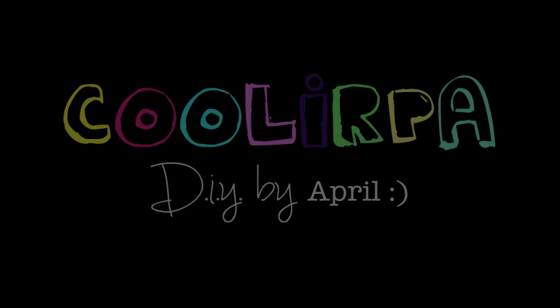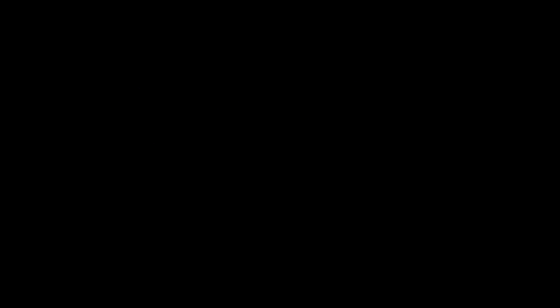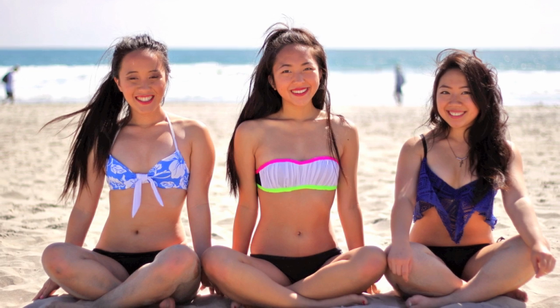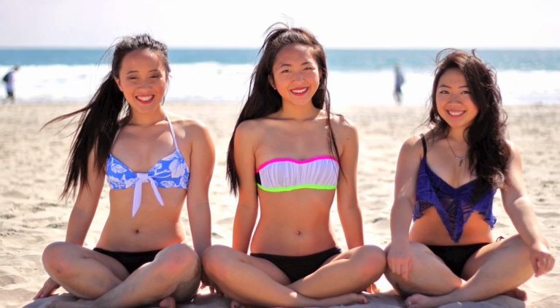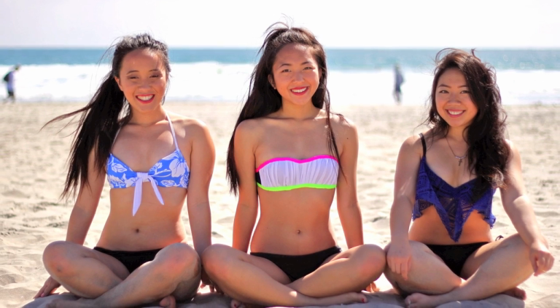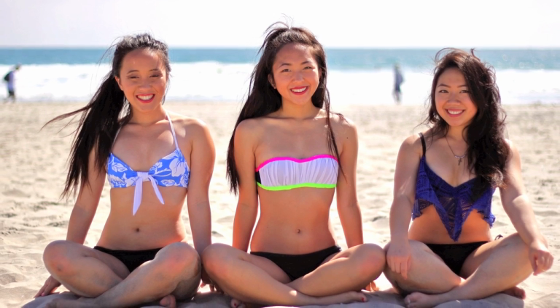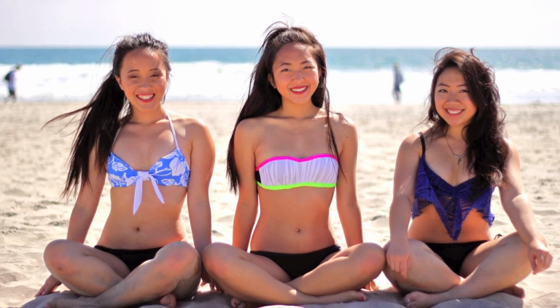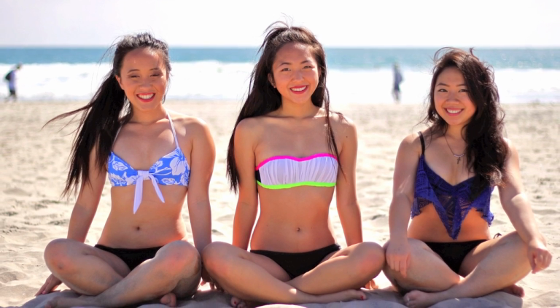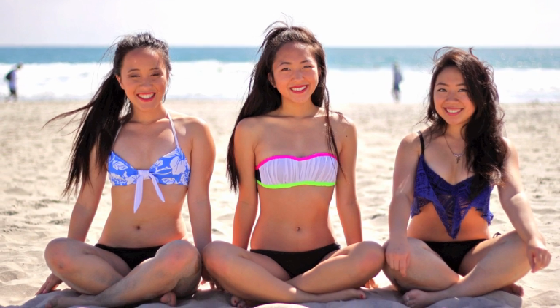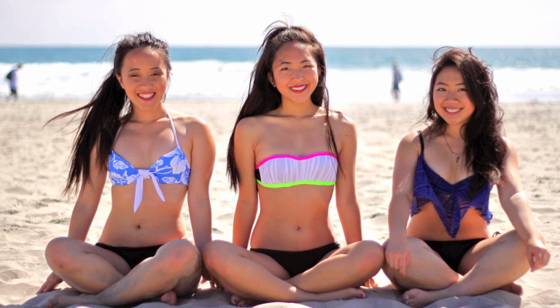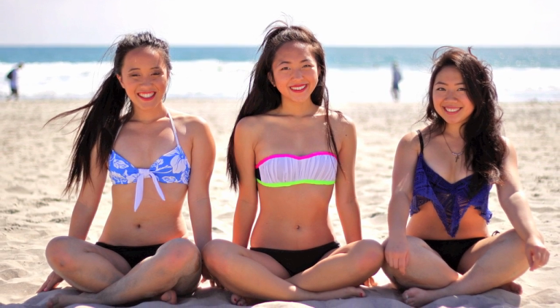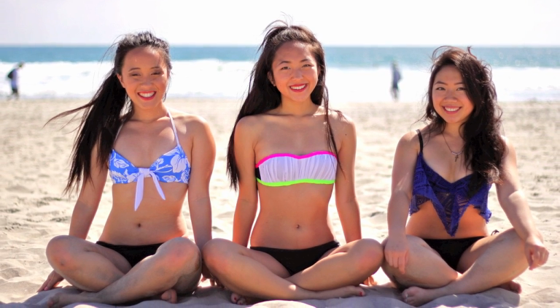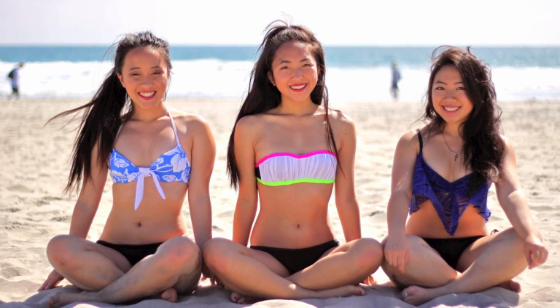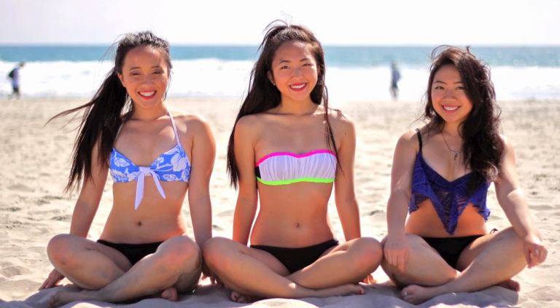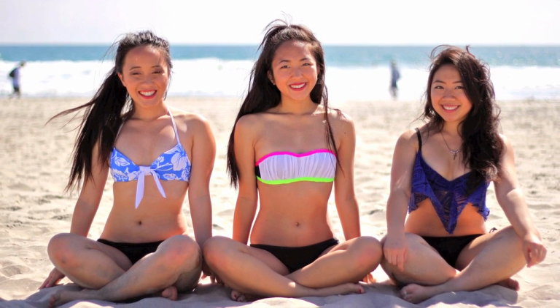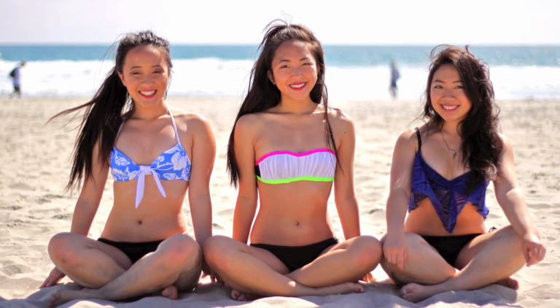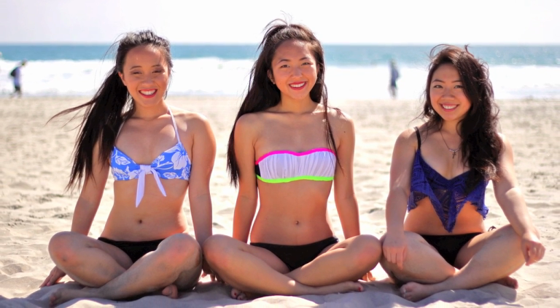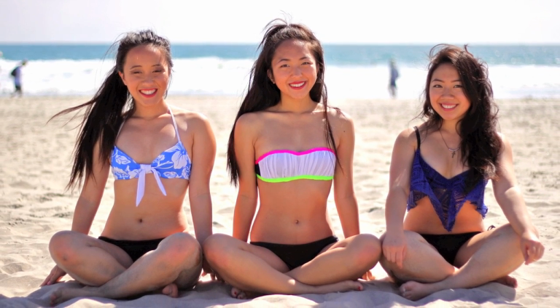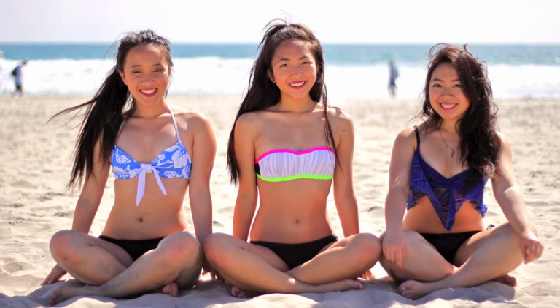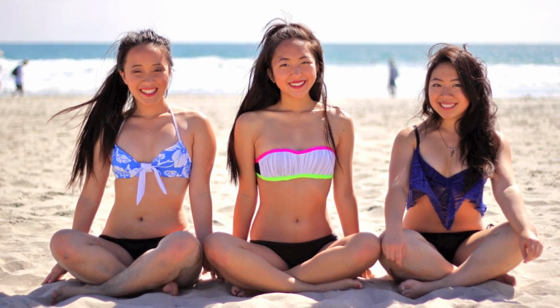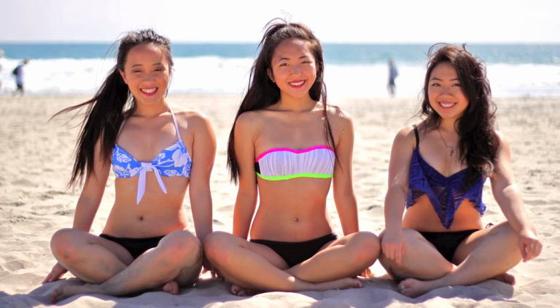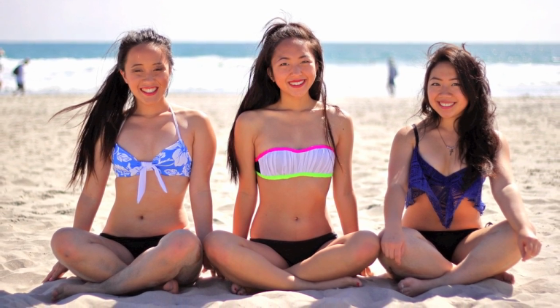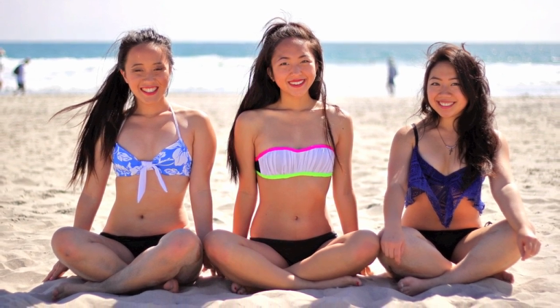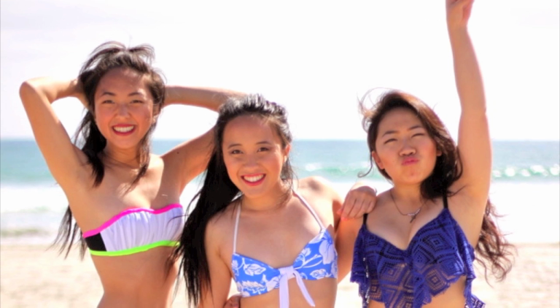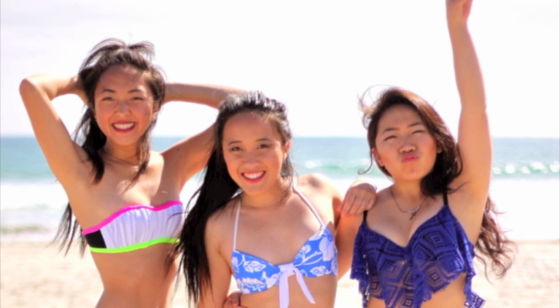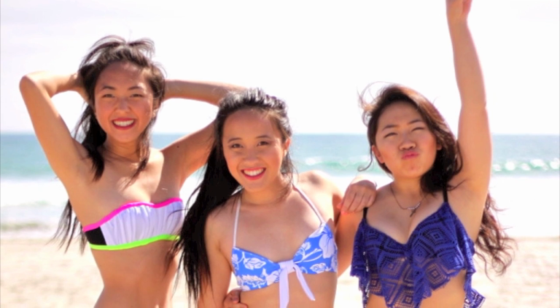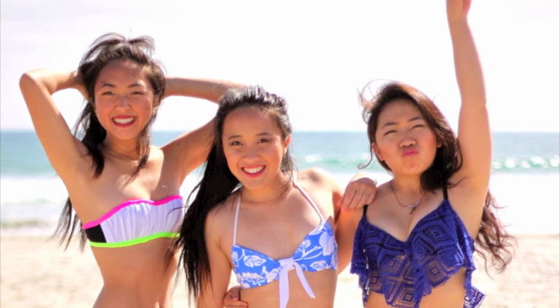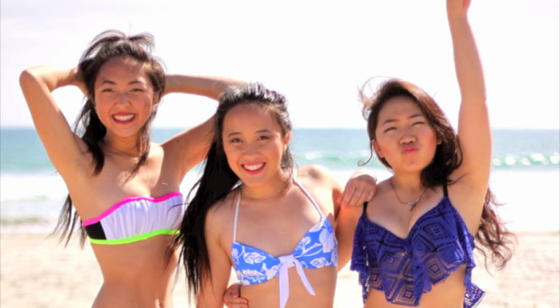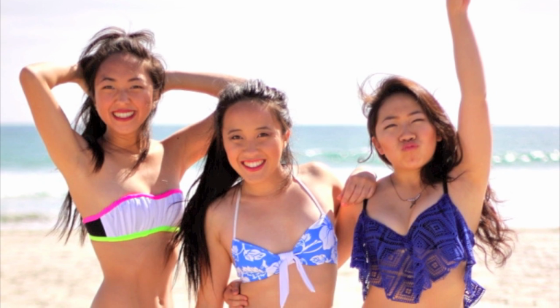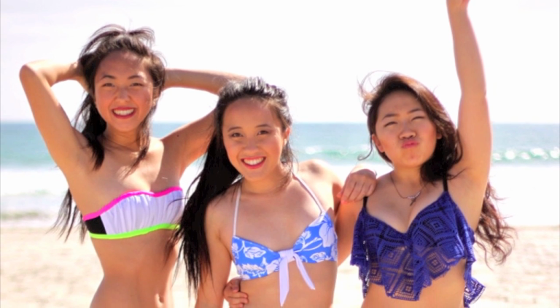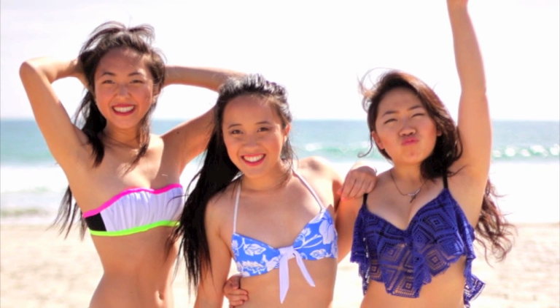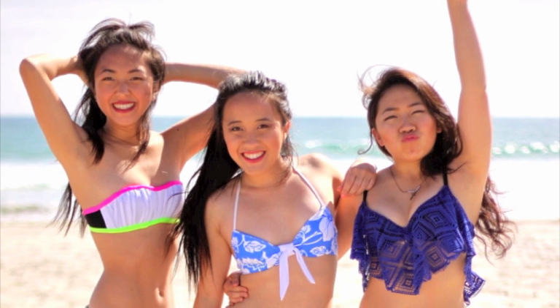Hi everyone! My name is April and I'm going to show you how to transform your bras into cute bikini tops.